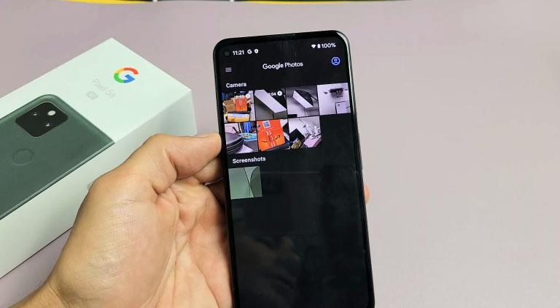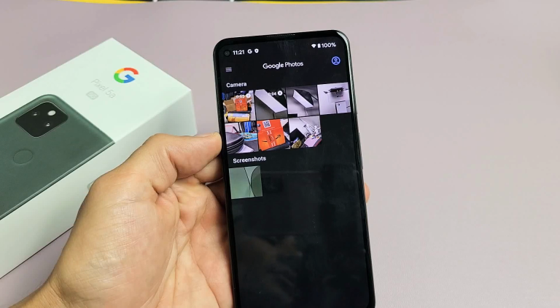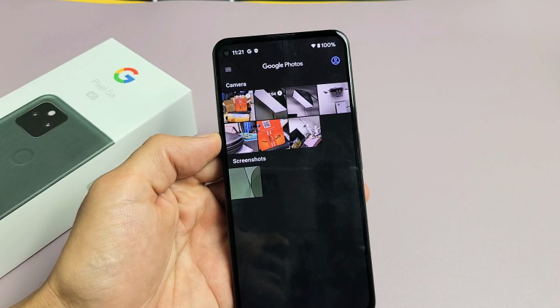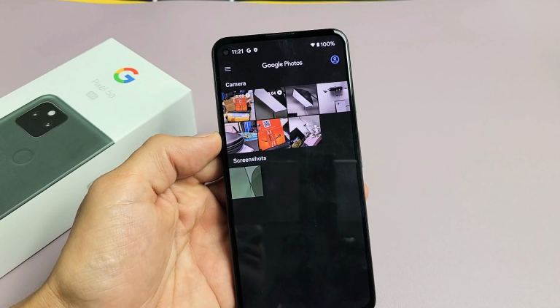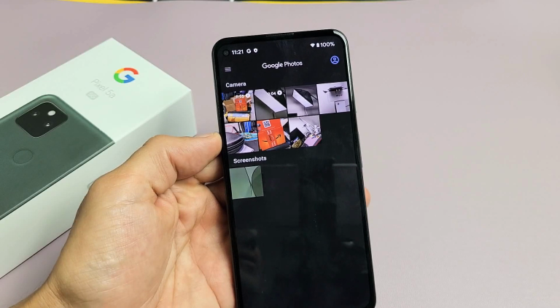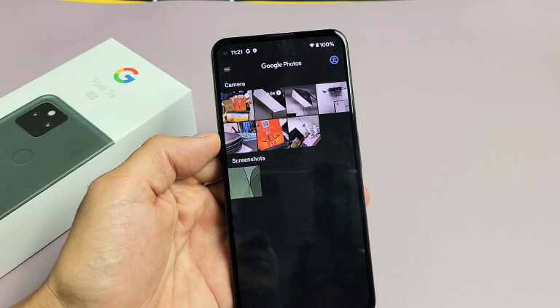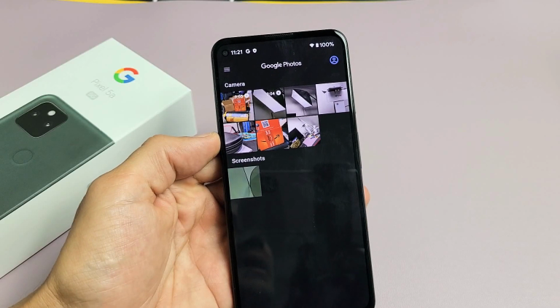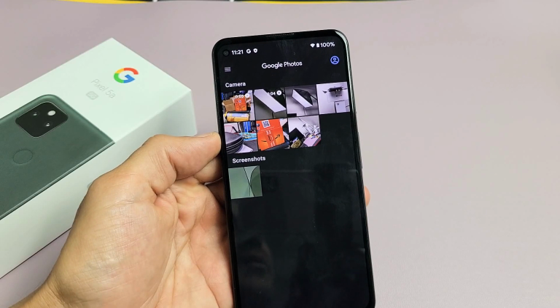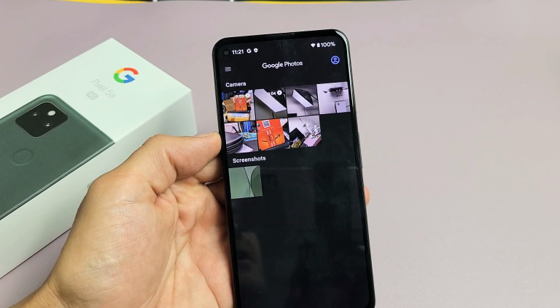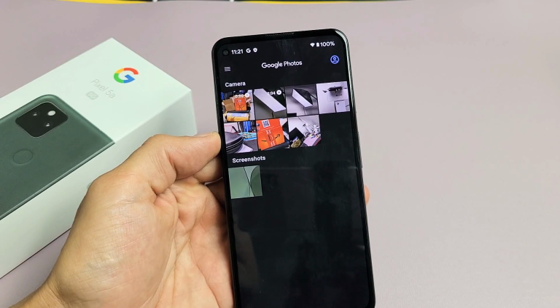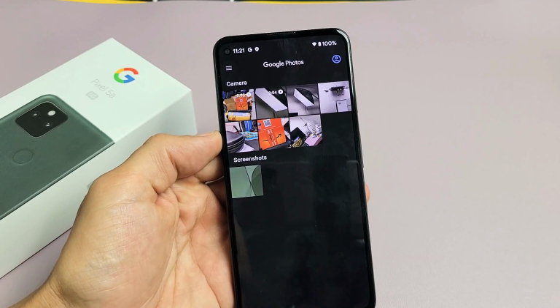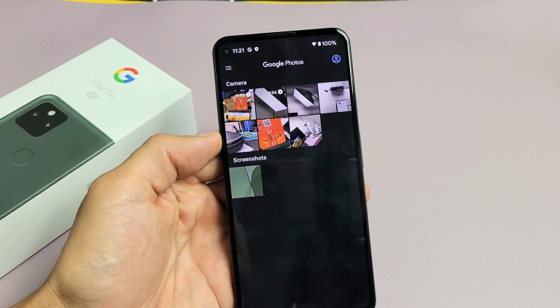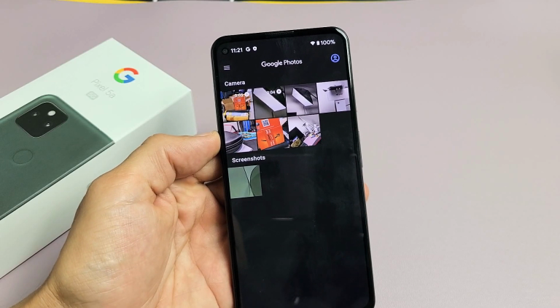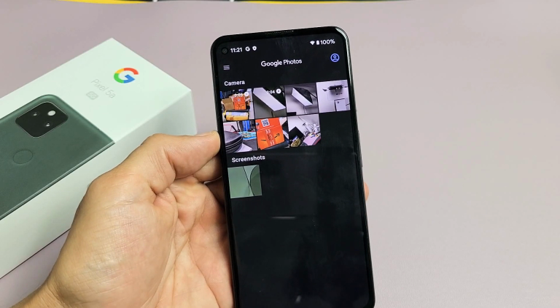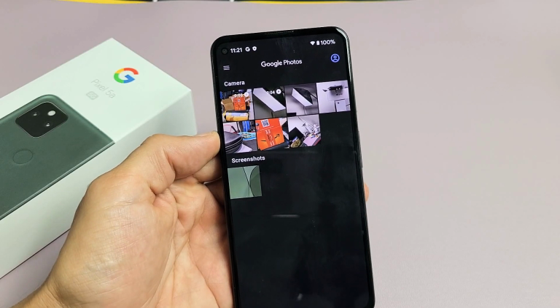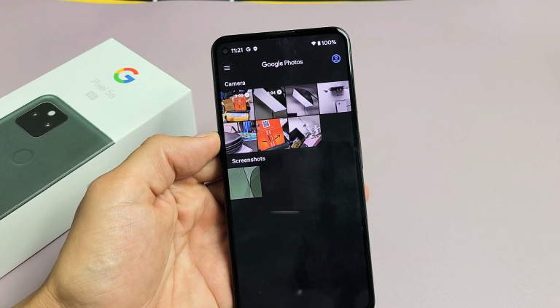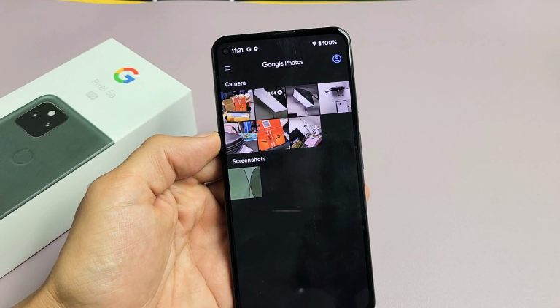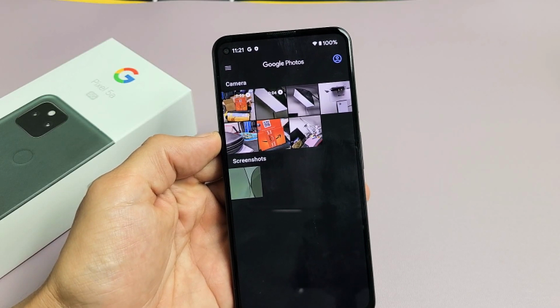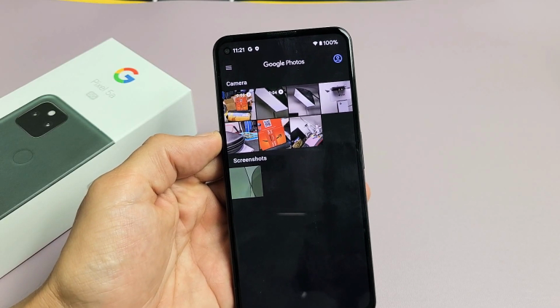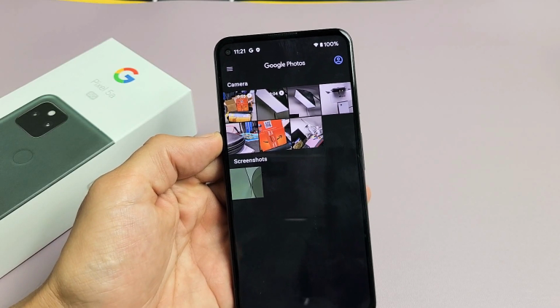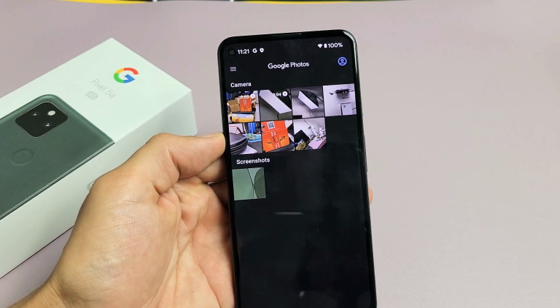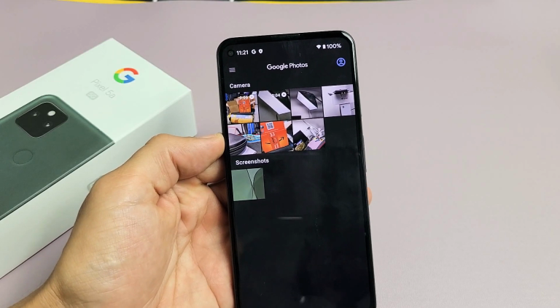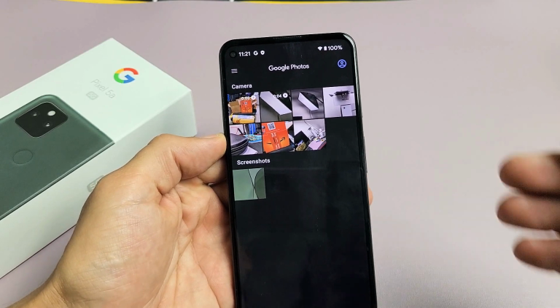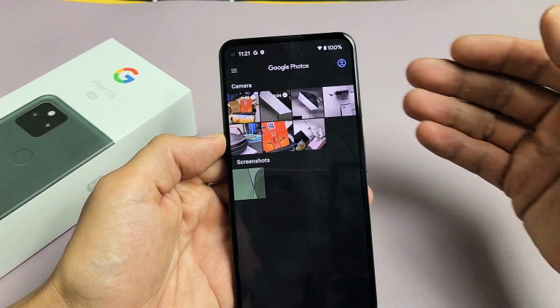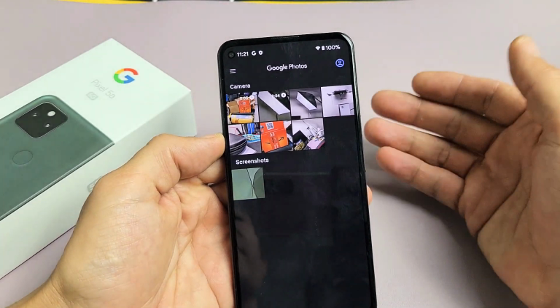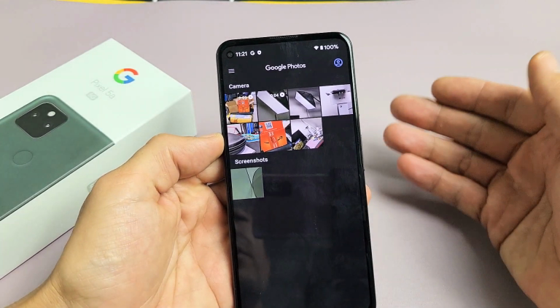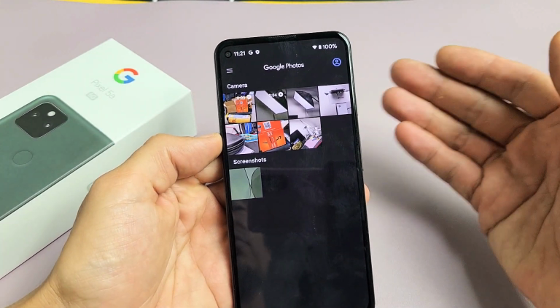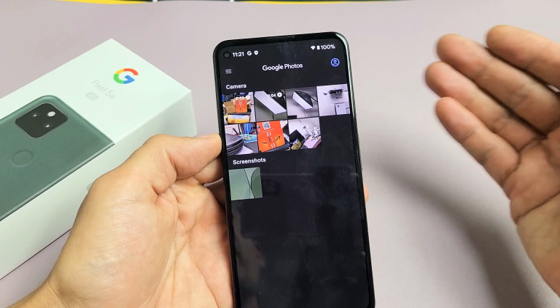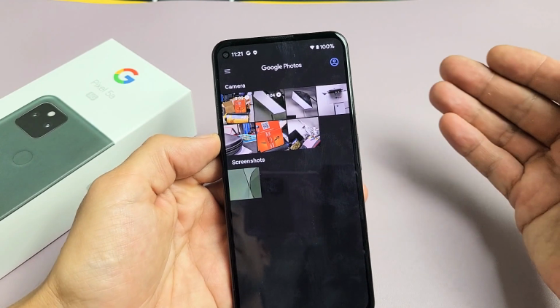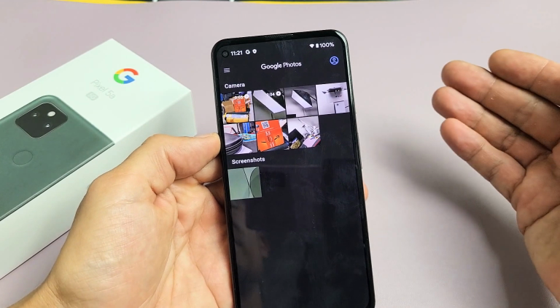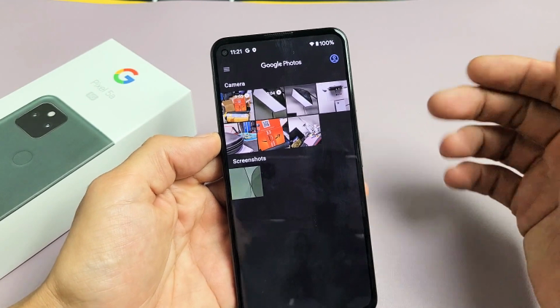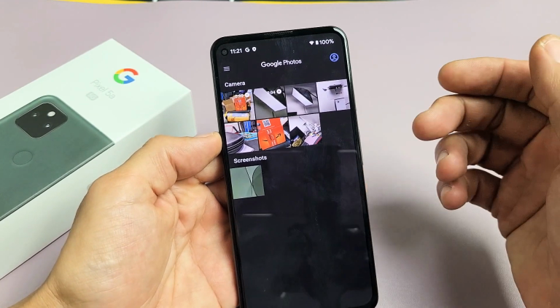I'm going to show you how to empty out the trash bin, basically the recycle bin, on any of your Google Pixel phones.